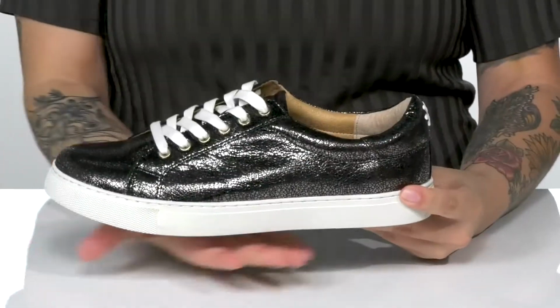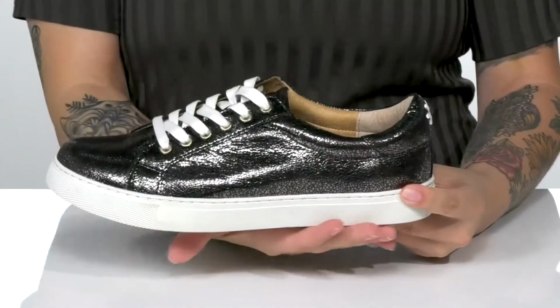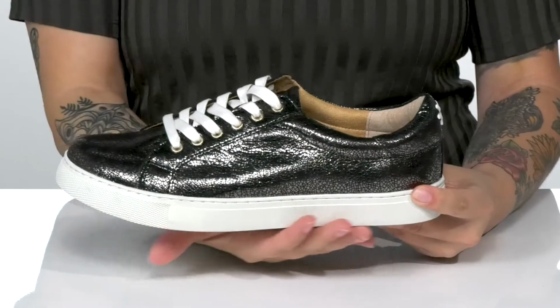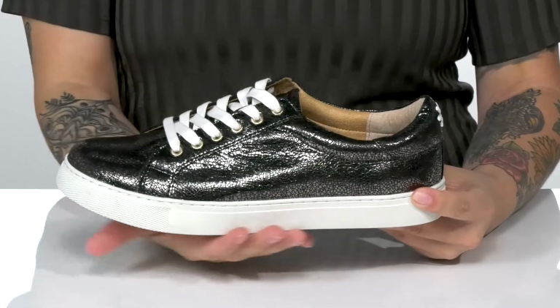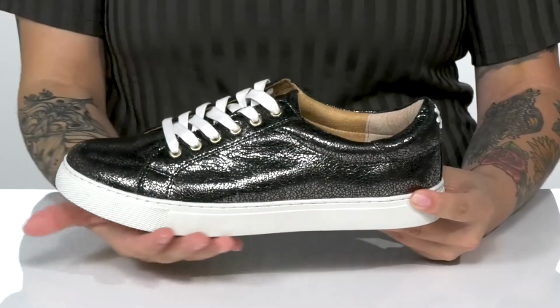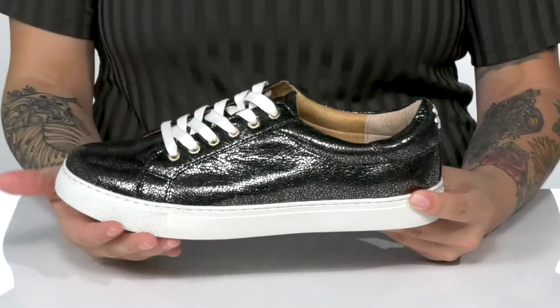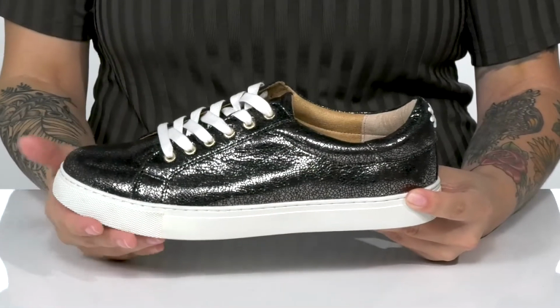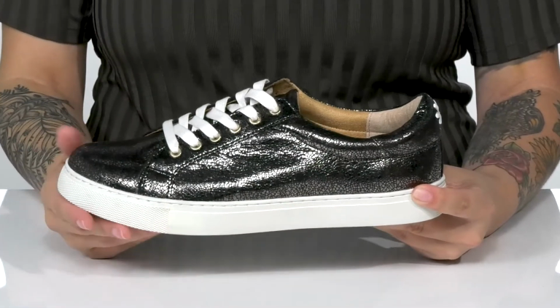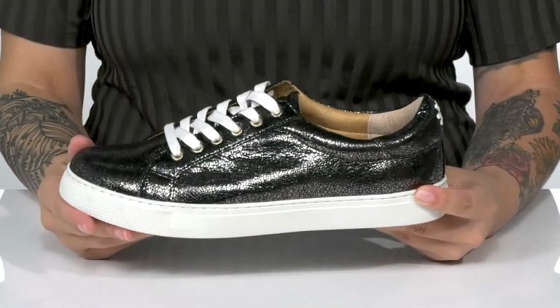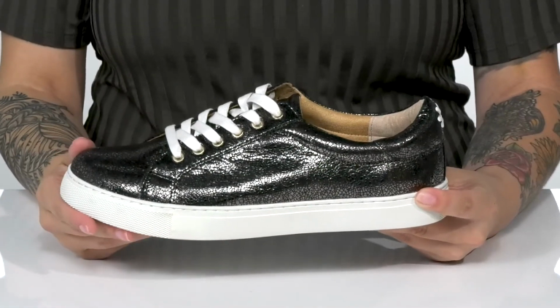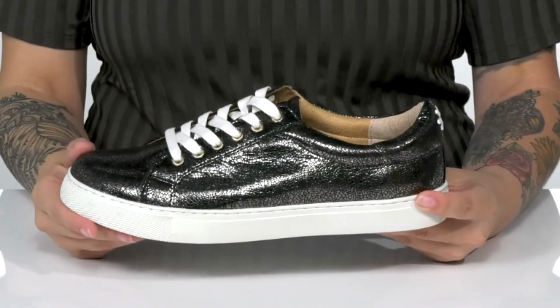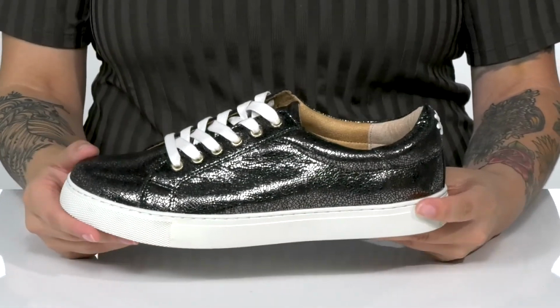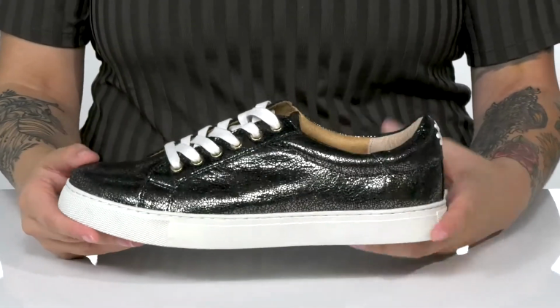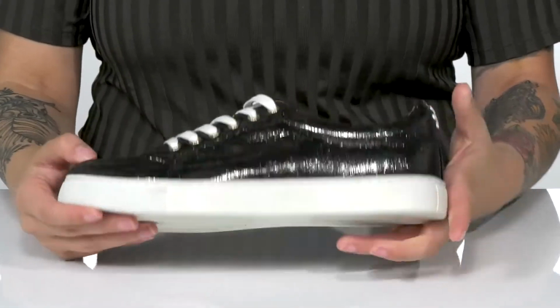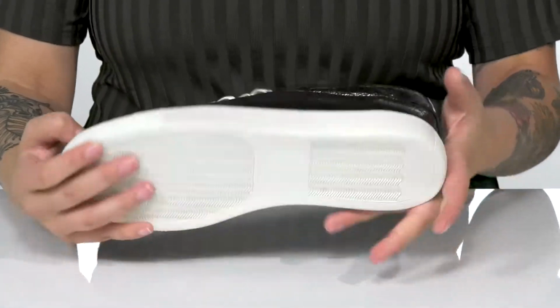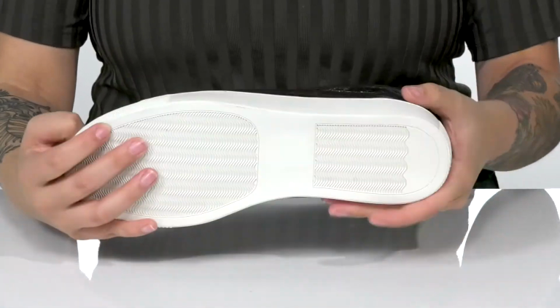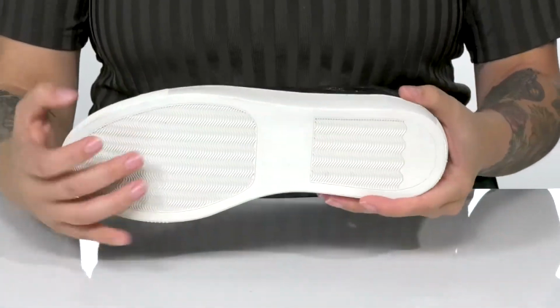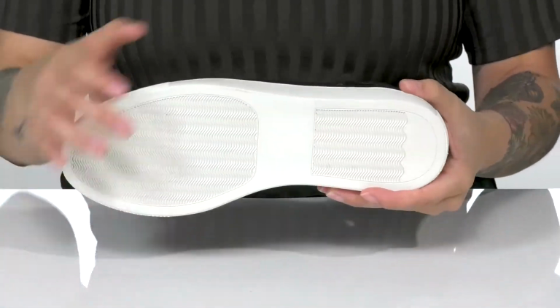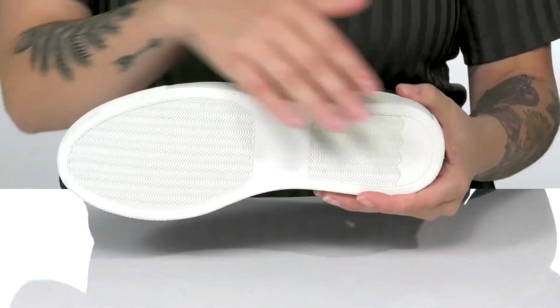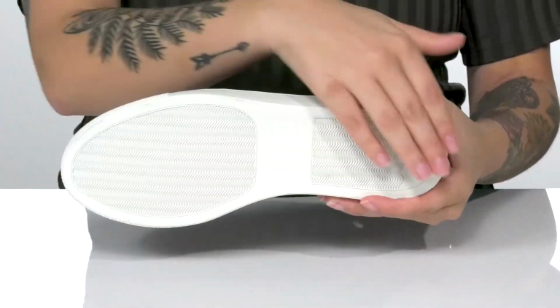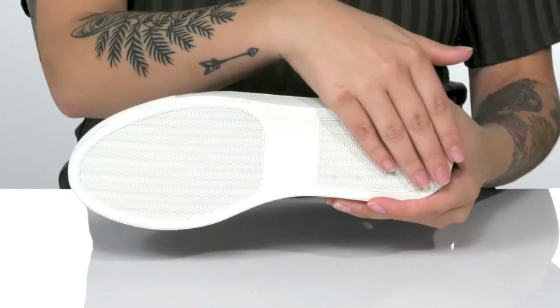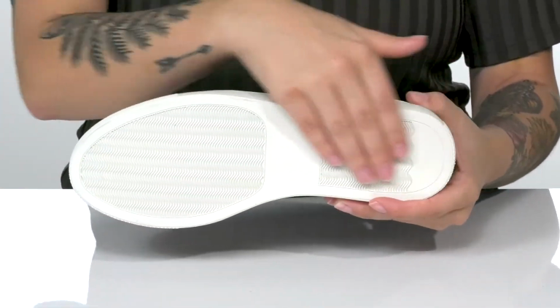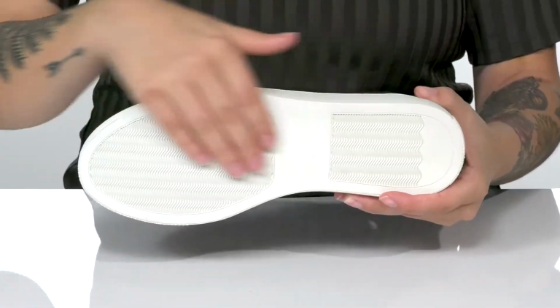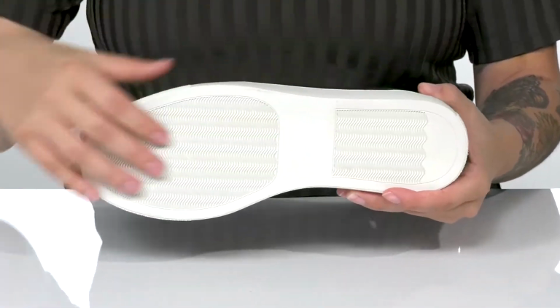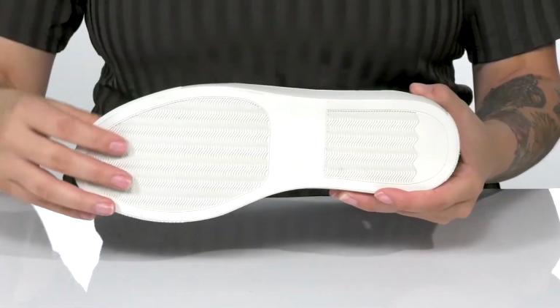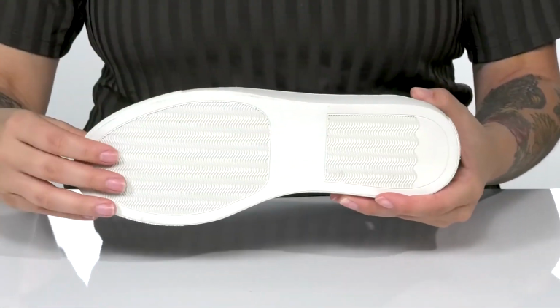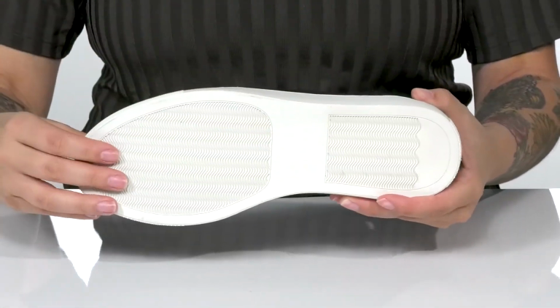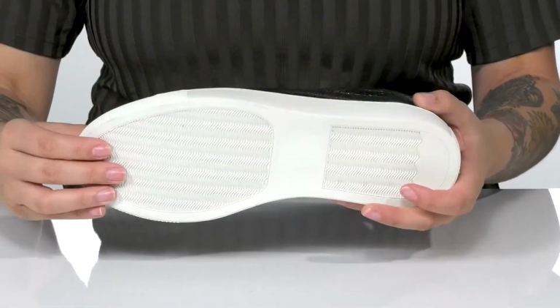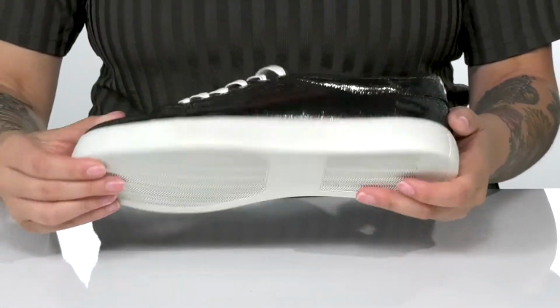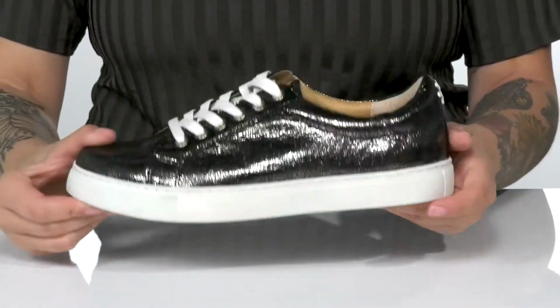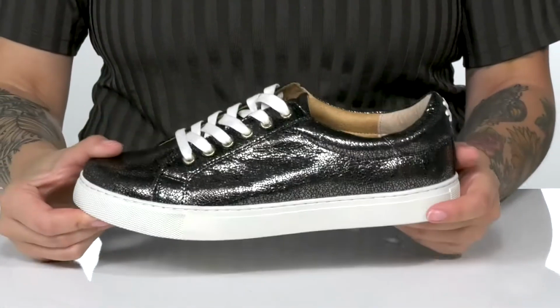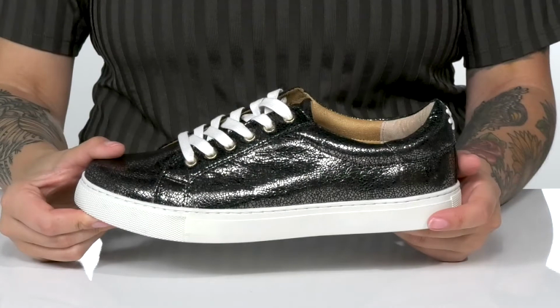The midsole will give you a small boost in height. And underneath, there is a lightly textured synthetic outsole.